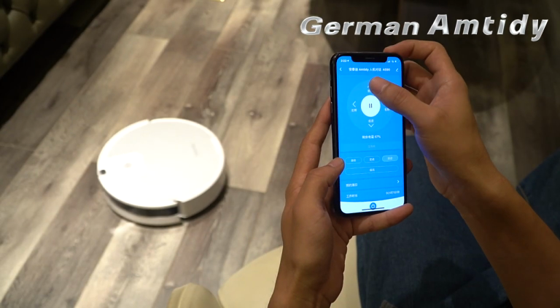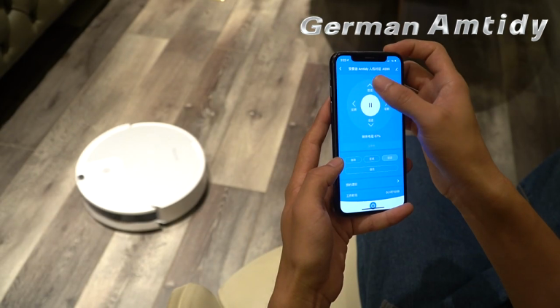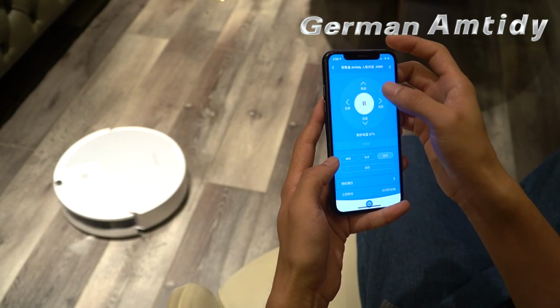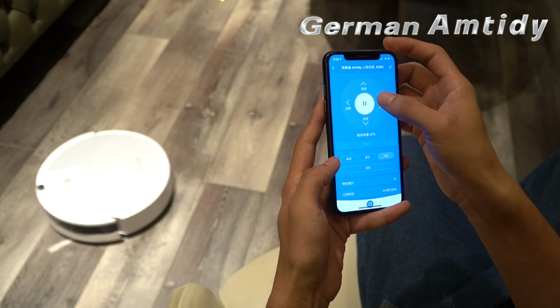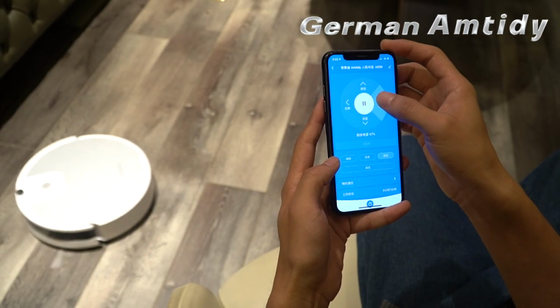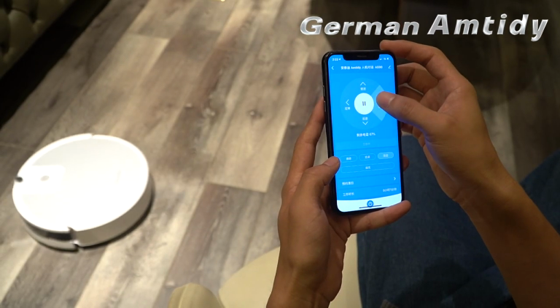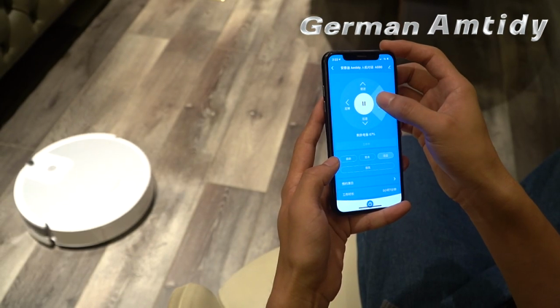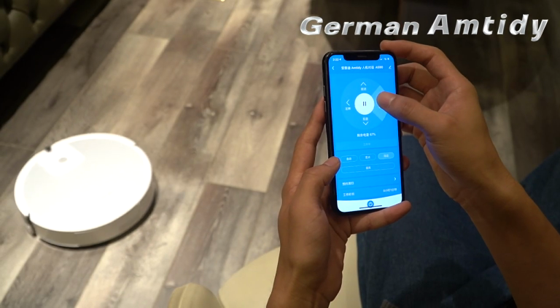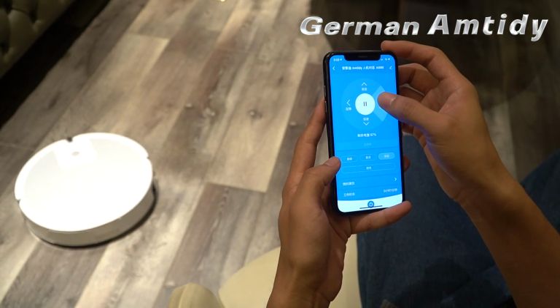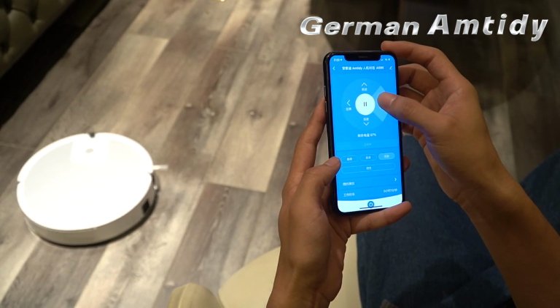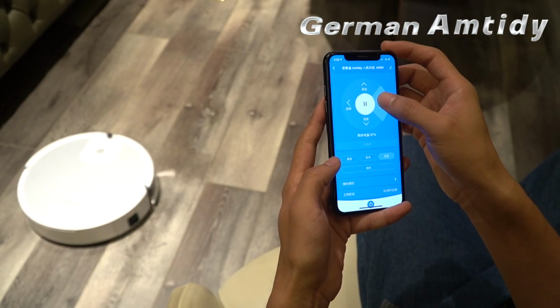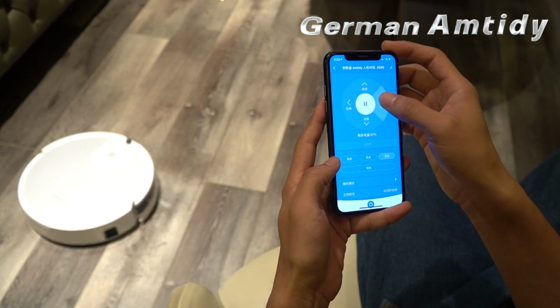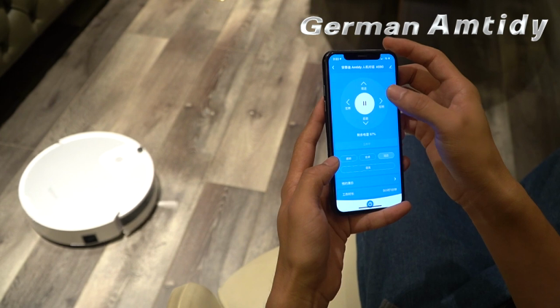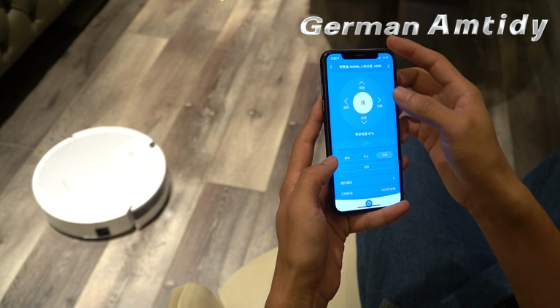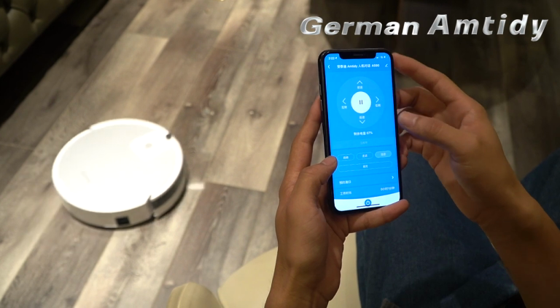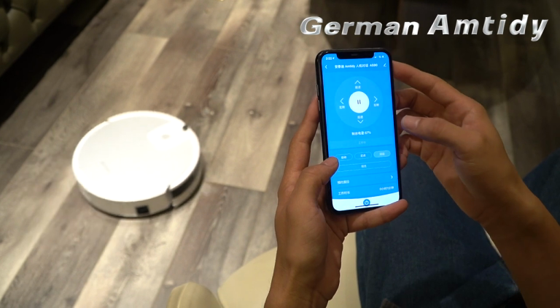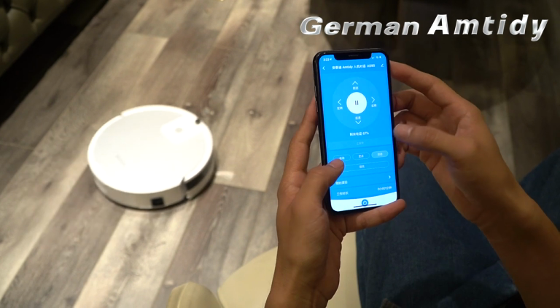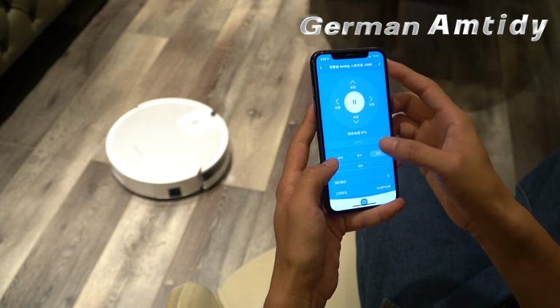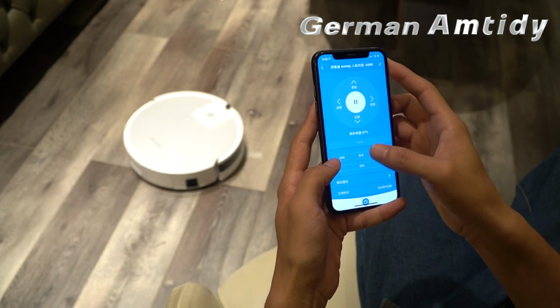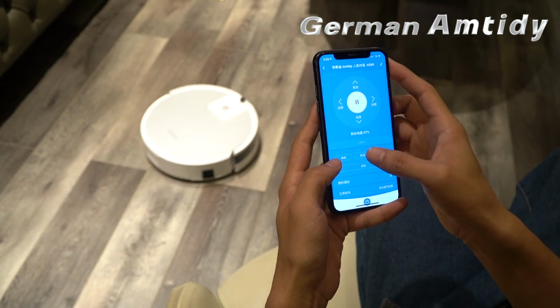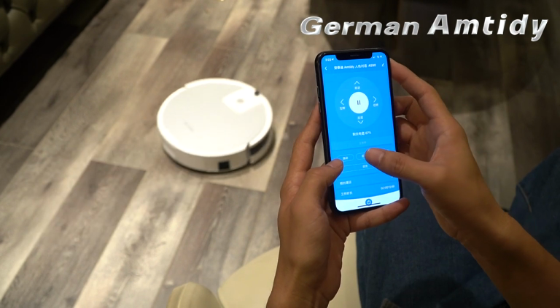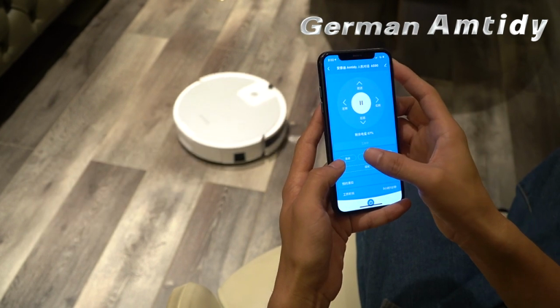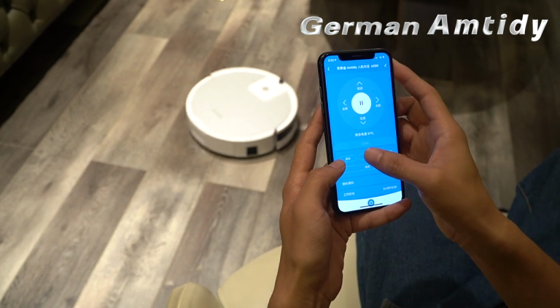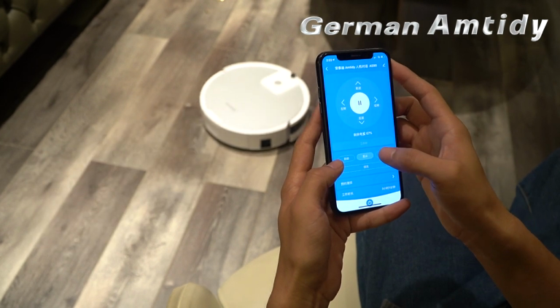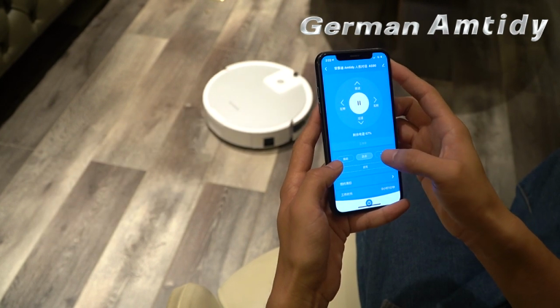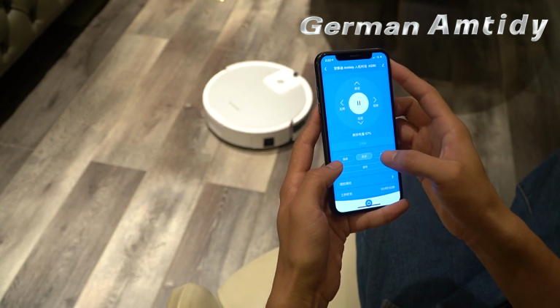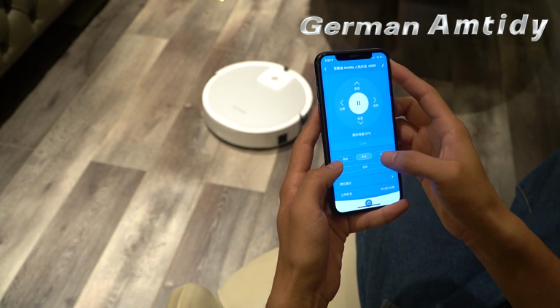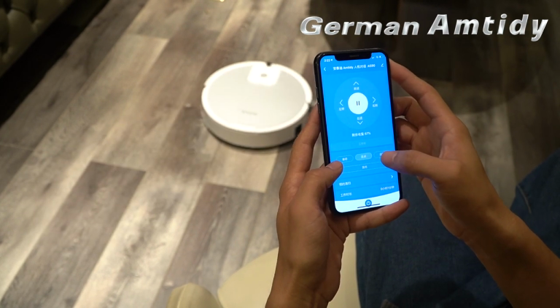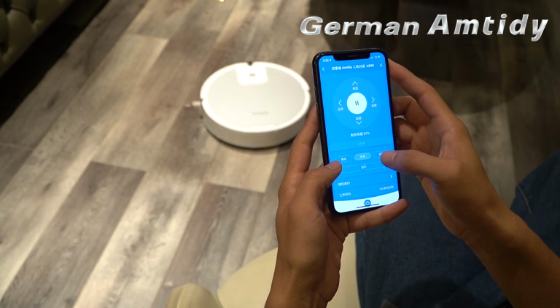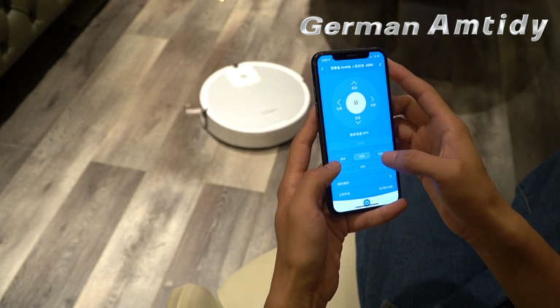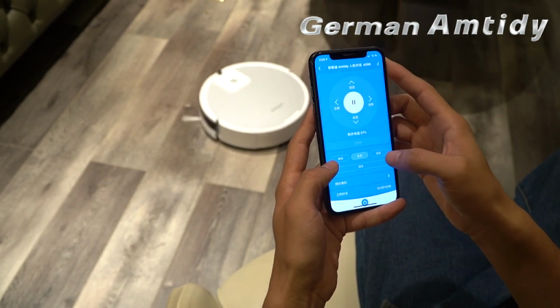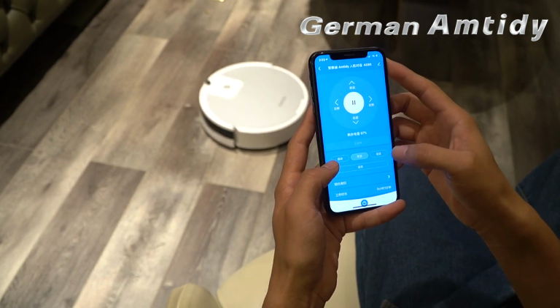In addition to the smart voice box, you can also use the remote control or a mobile app to control the Sweeper and easily start your home life.